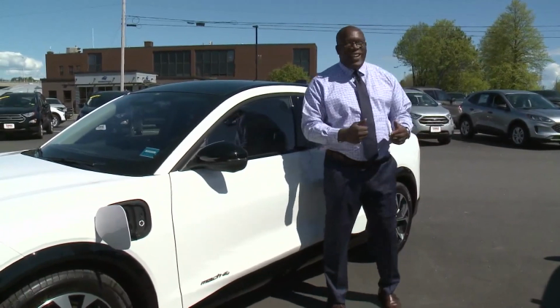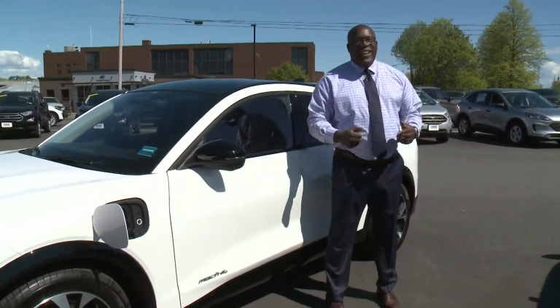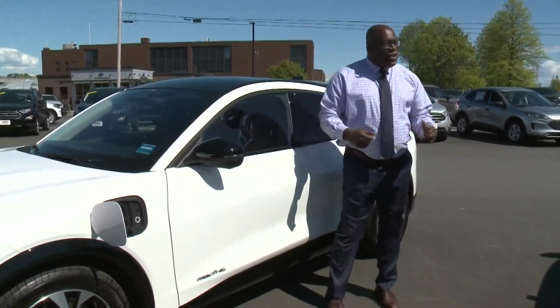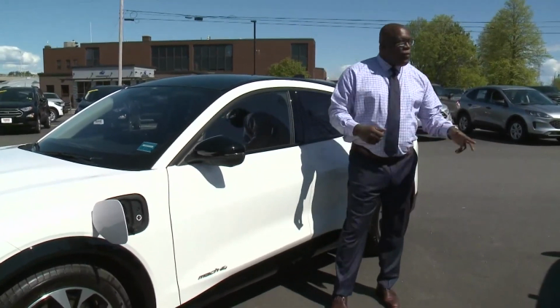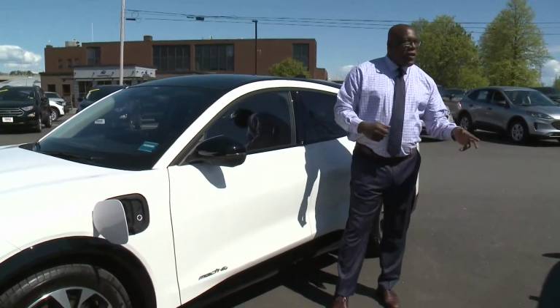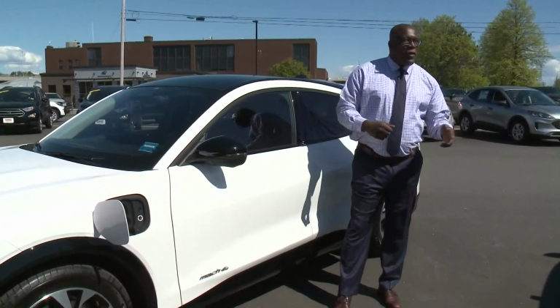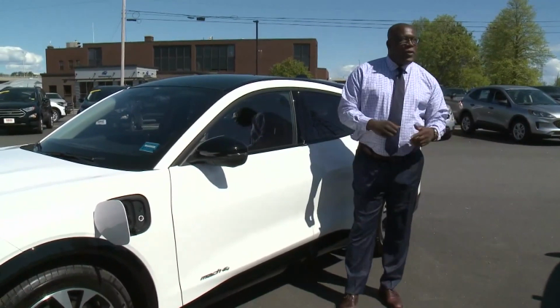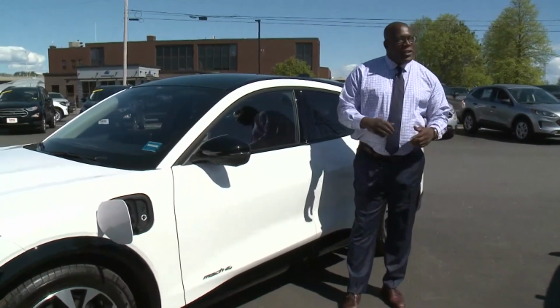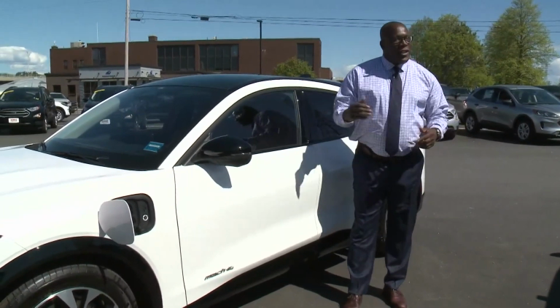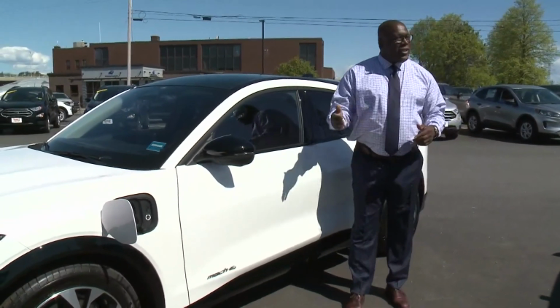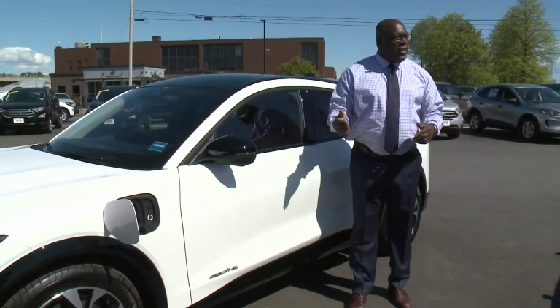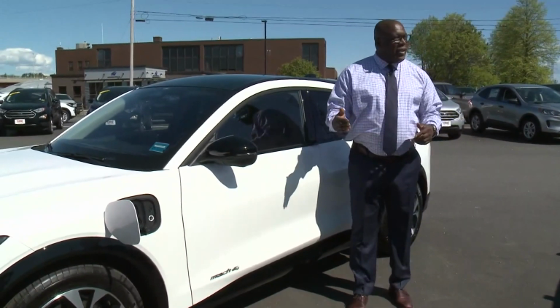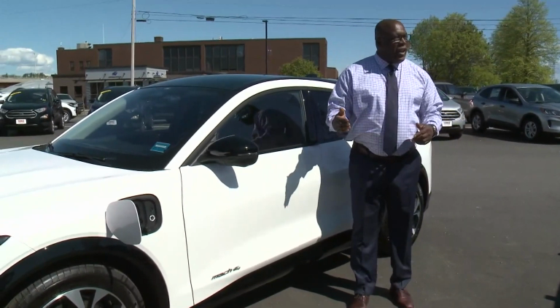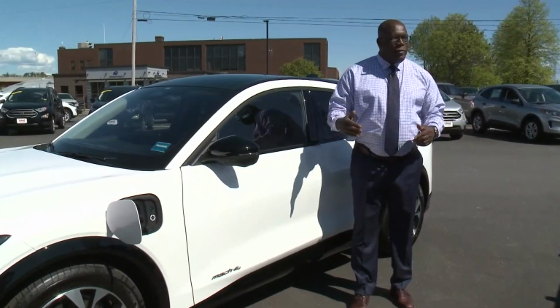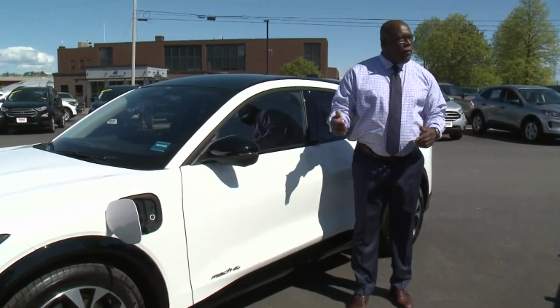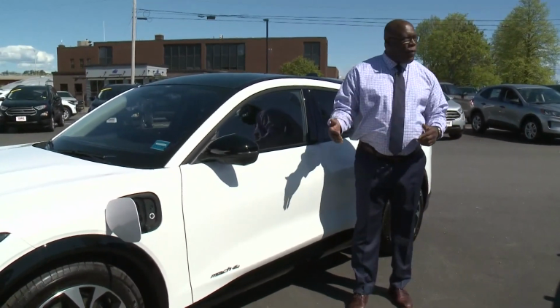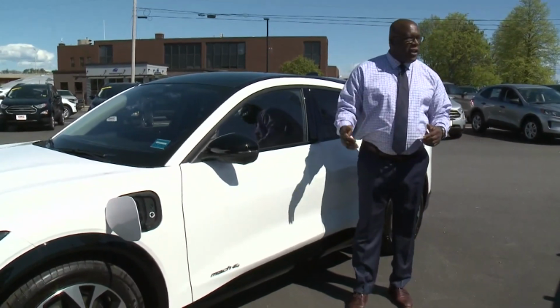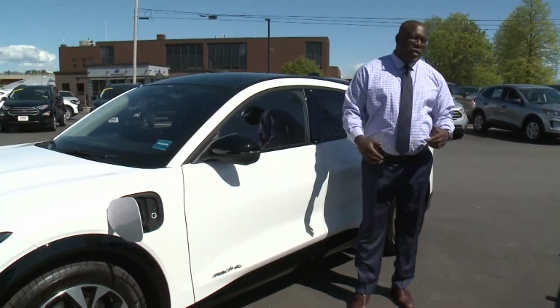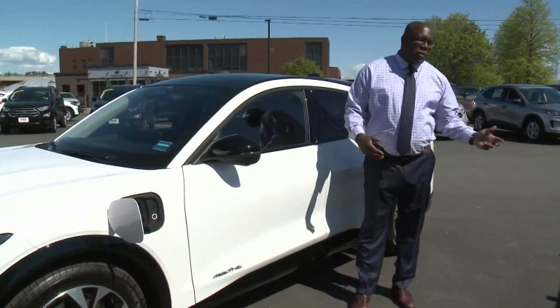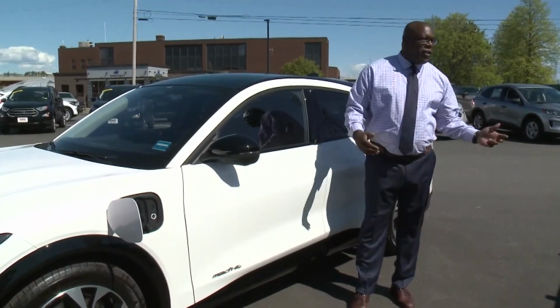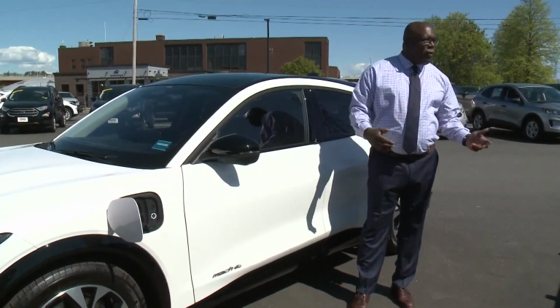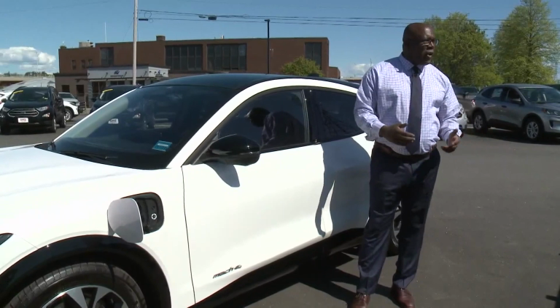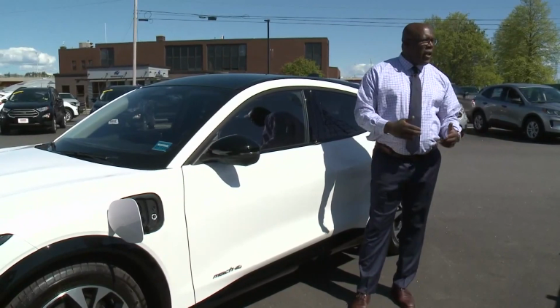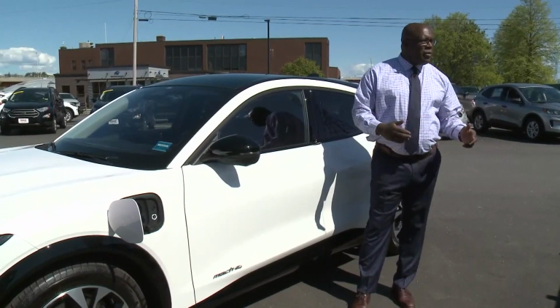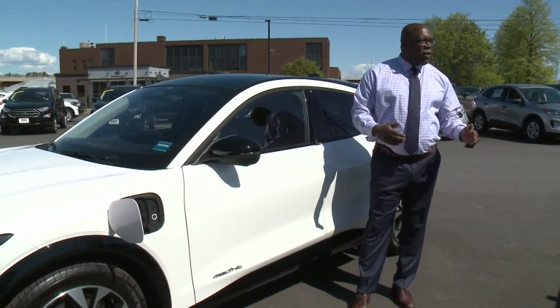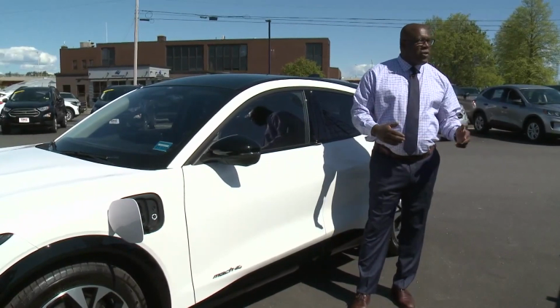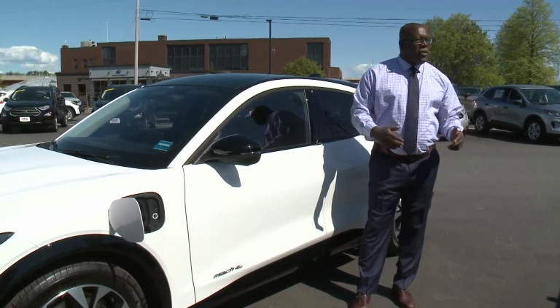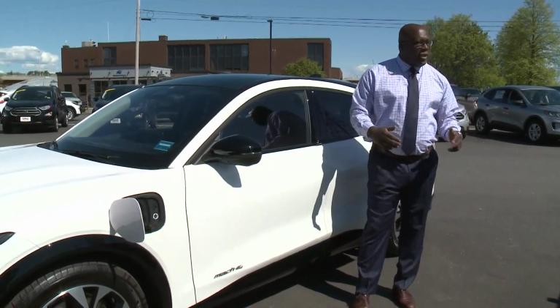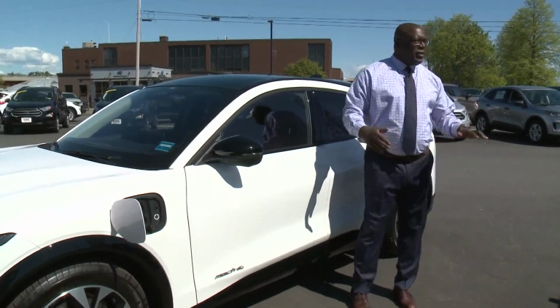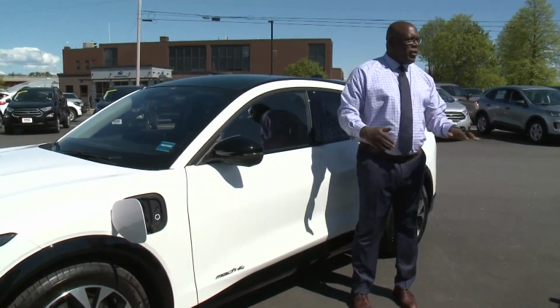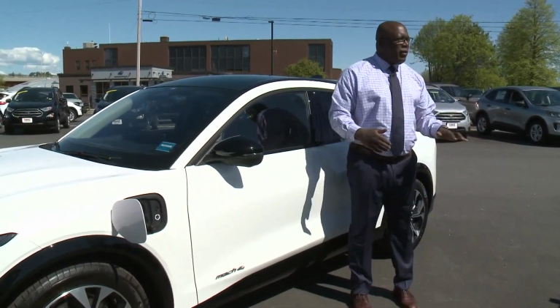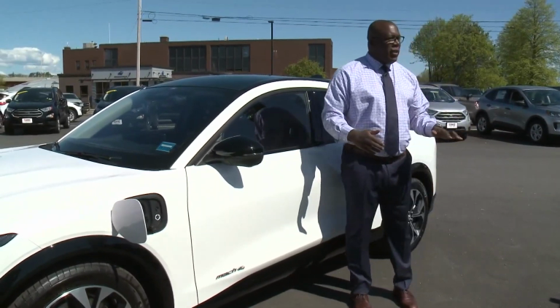A 240-volt charger will cut that down to about 14 hours, and if we sell you a 48-amp charger, that gets it down to about 10 hours.